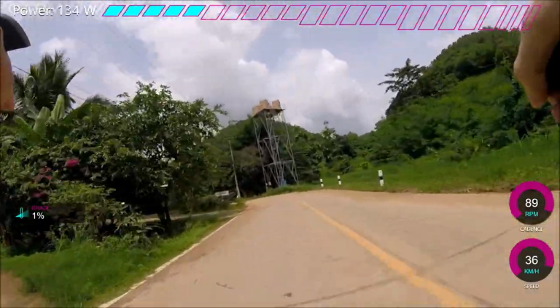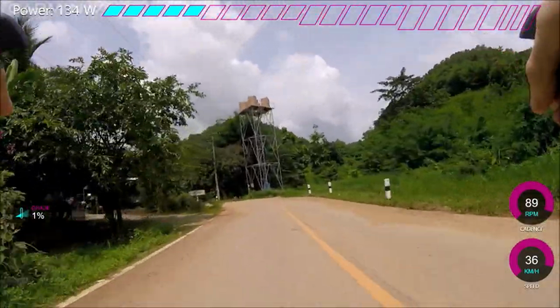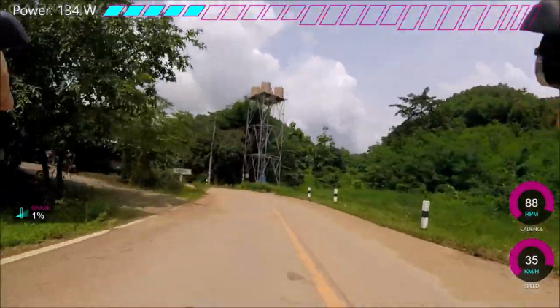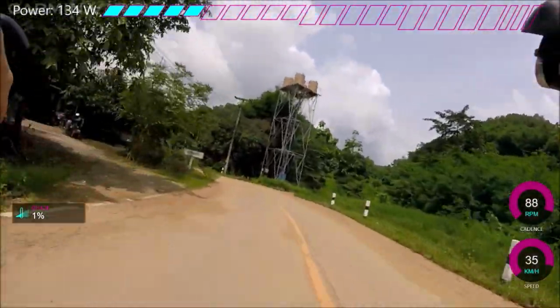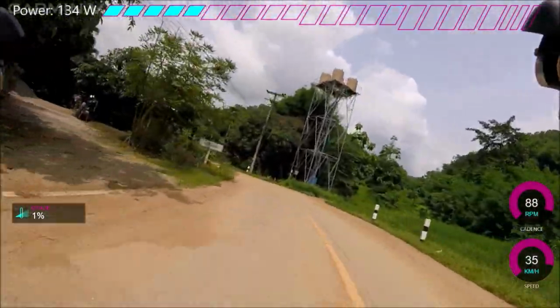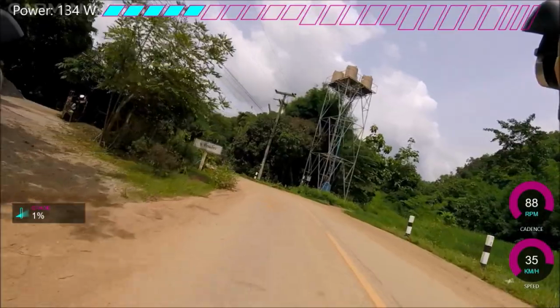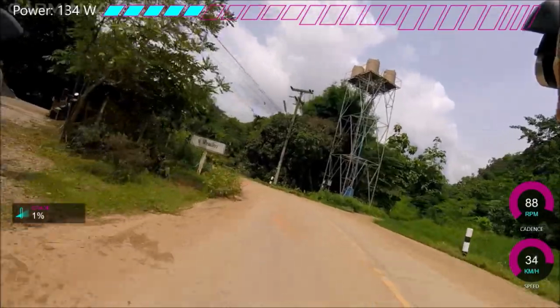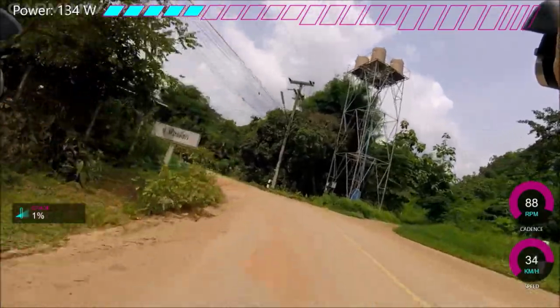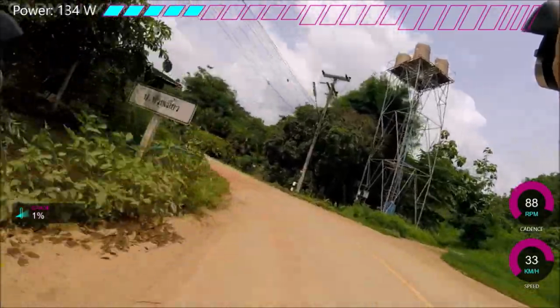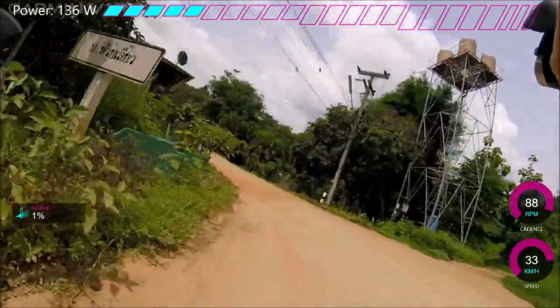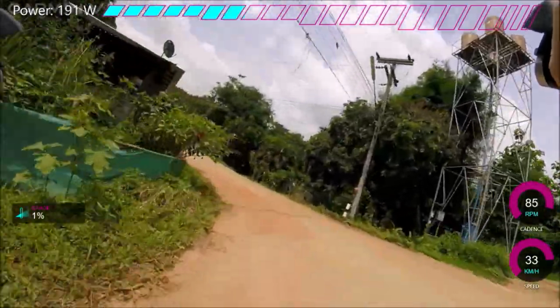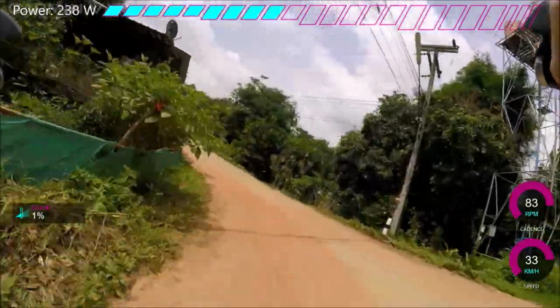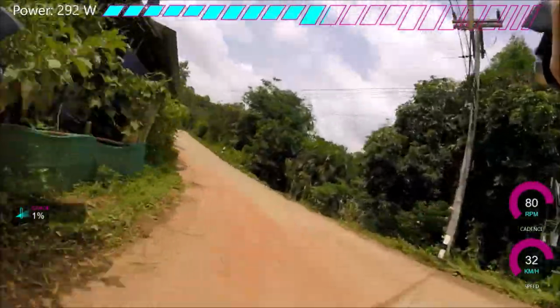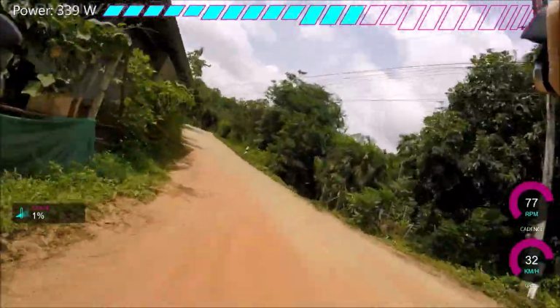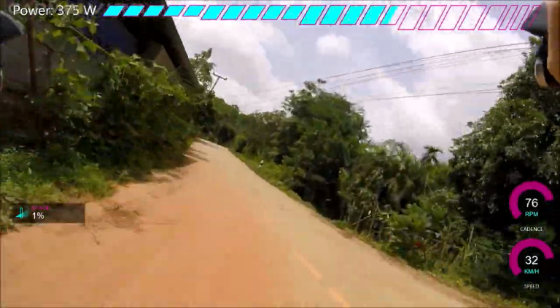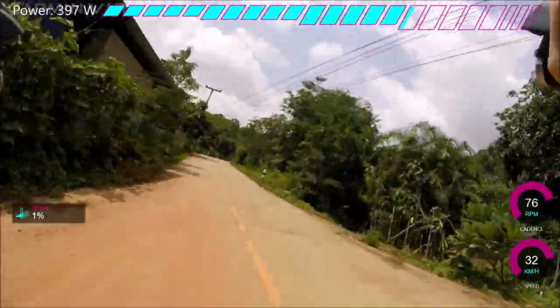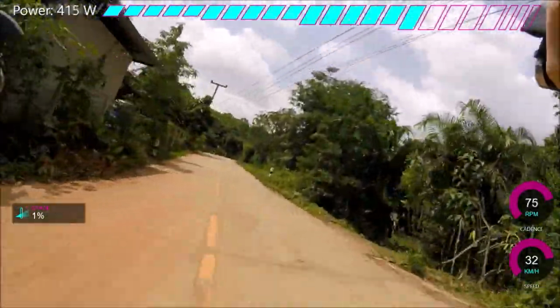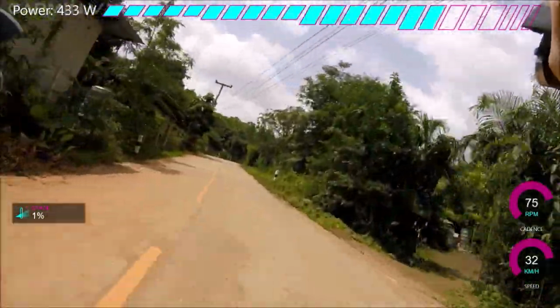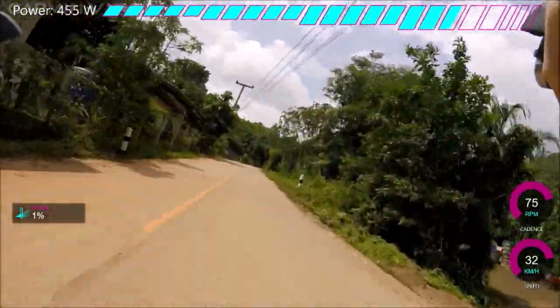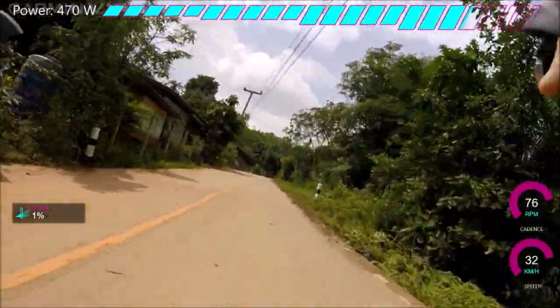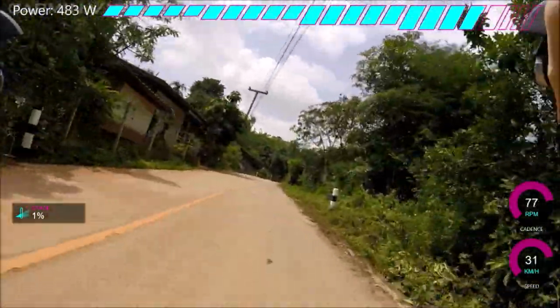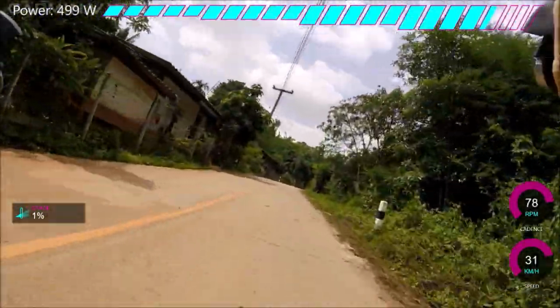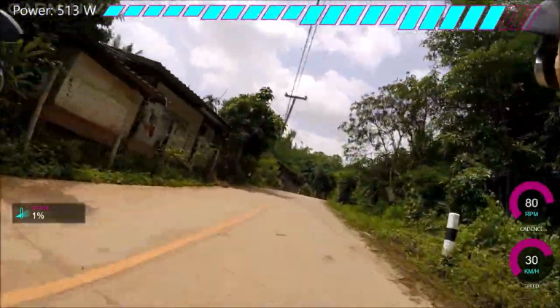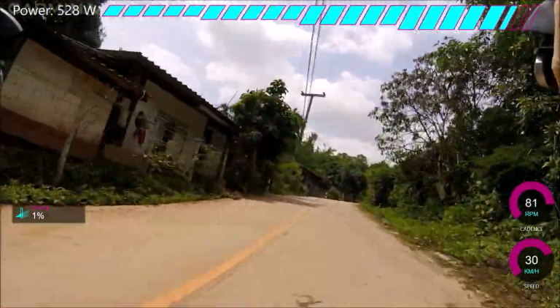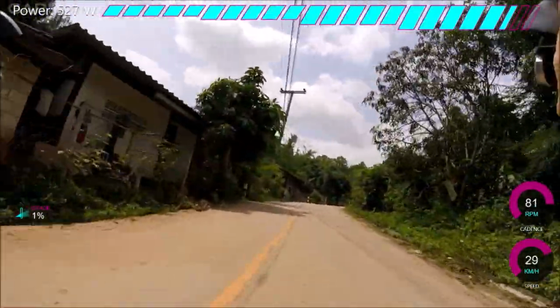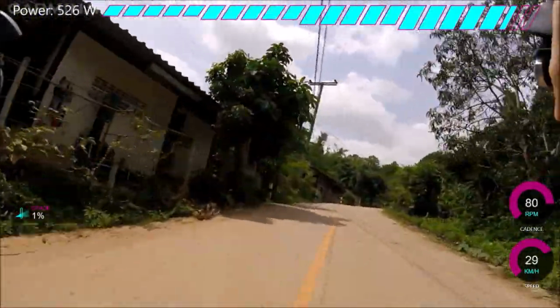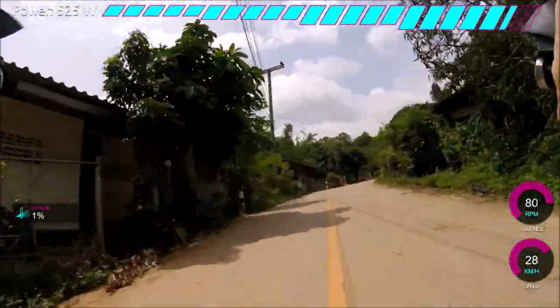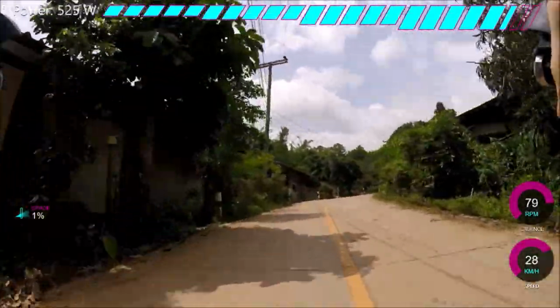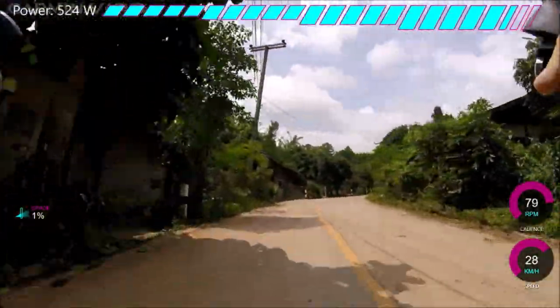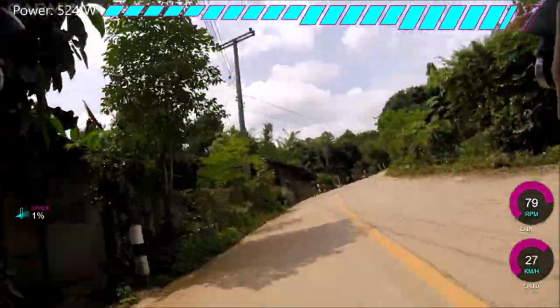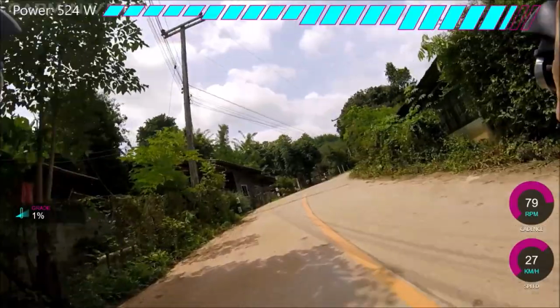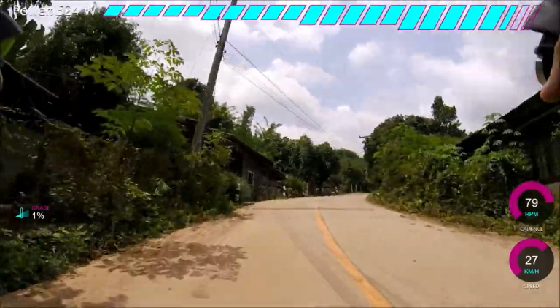Anyway, the KOM for this was 5 minutes. This is a bit of a sketchy corner with some gravel on it, but it wasn't too bad. Anyway, sprint out the corner and get back up to speed.